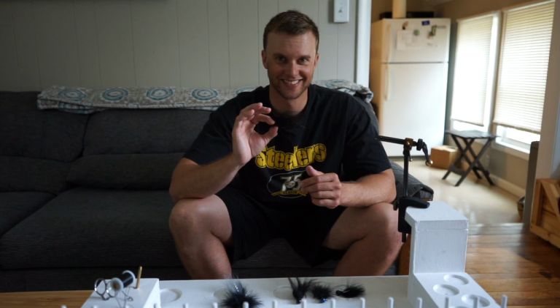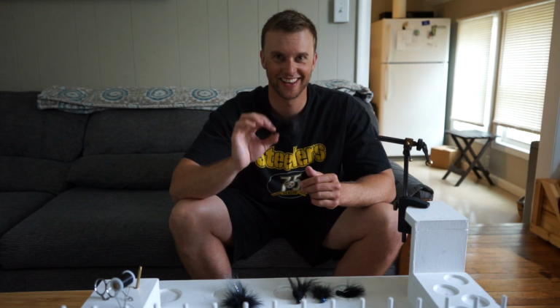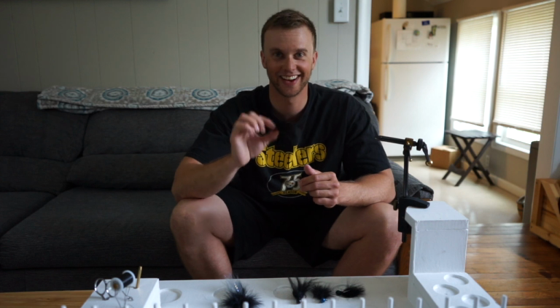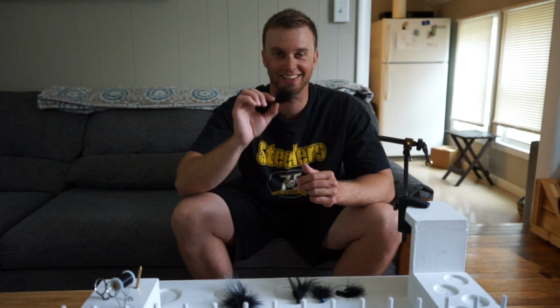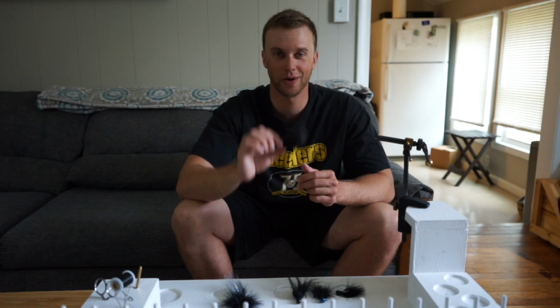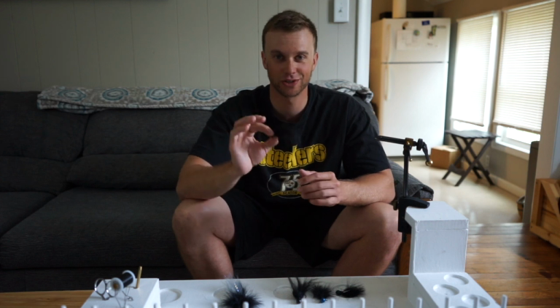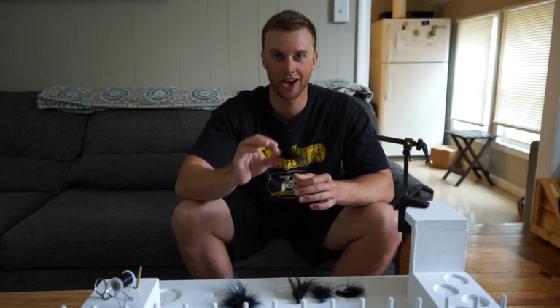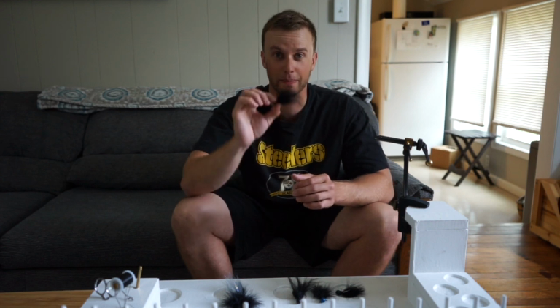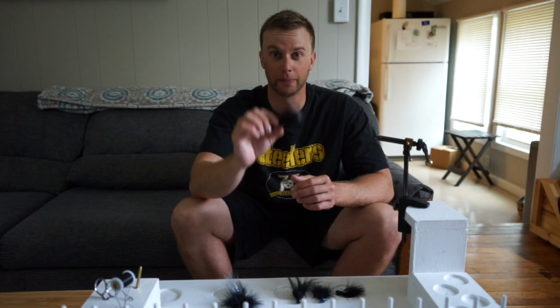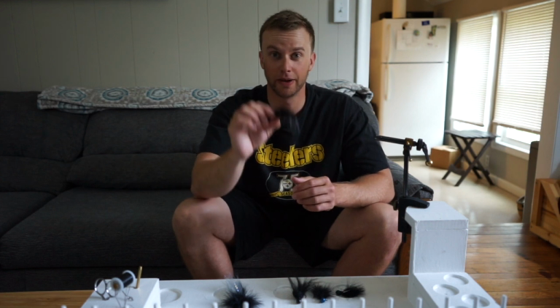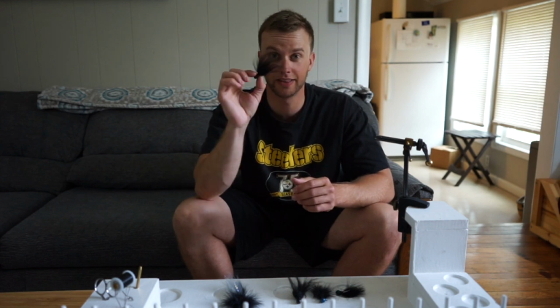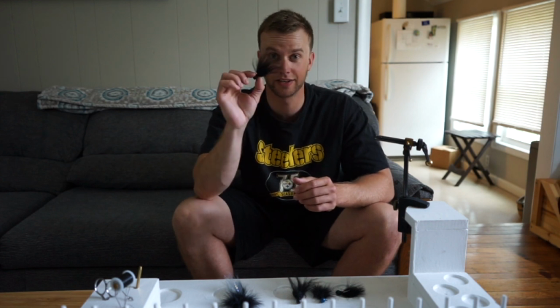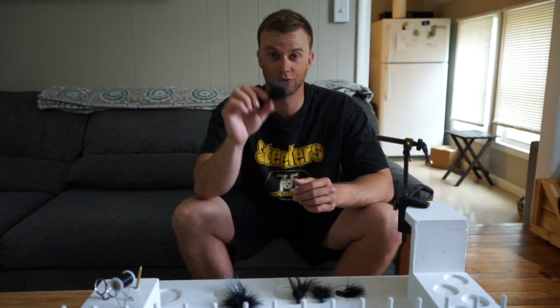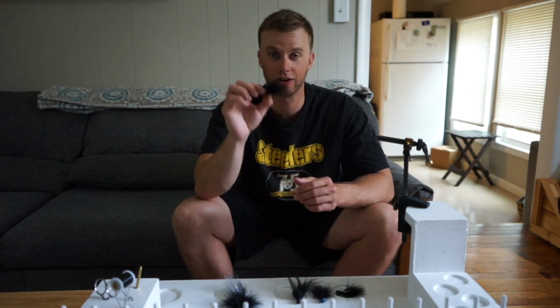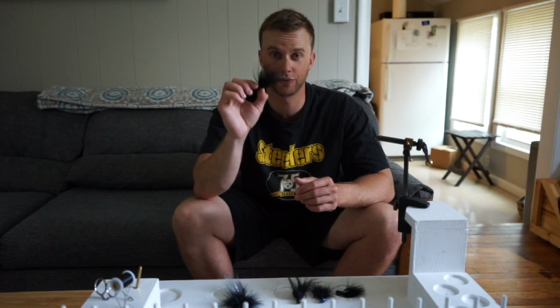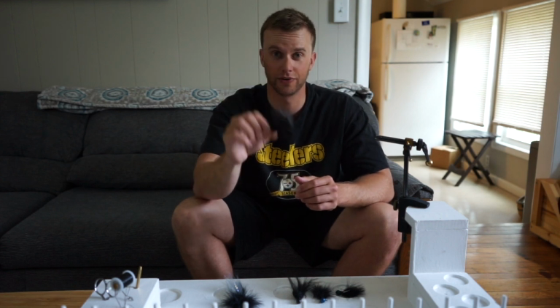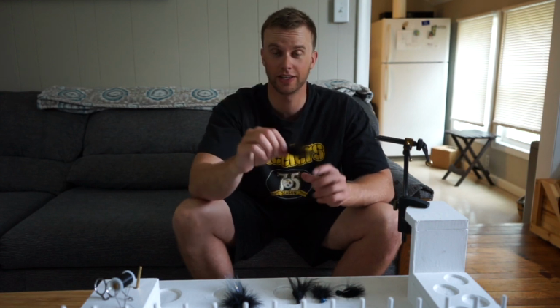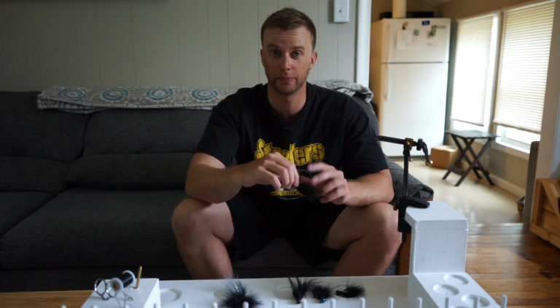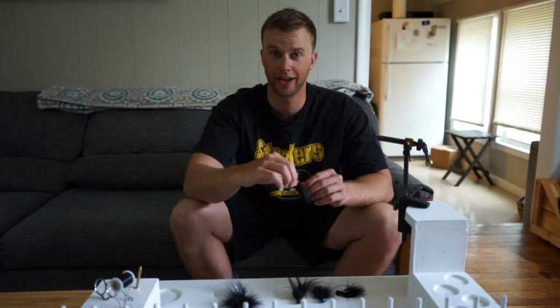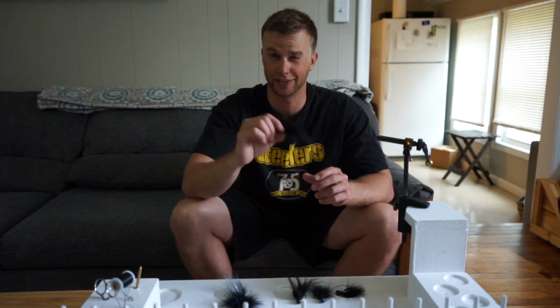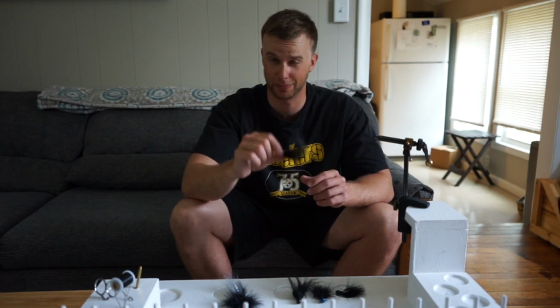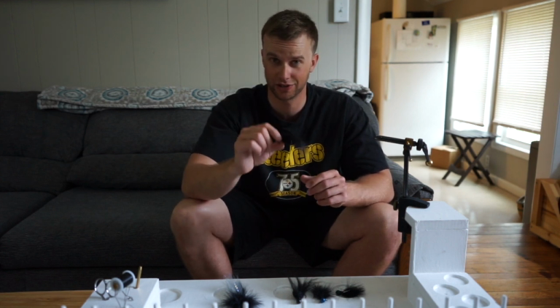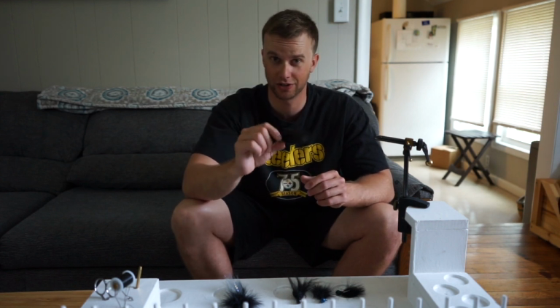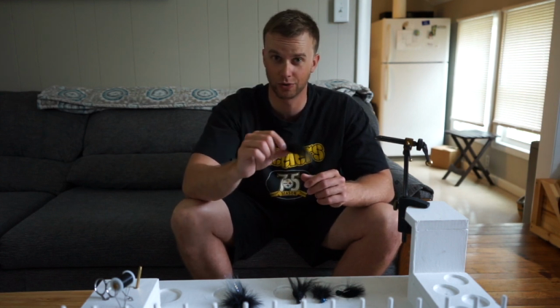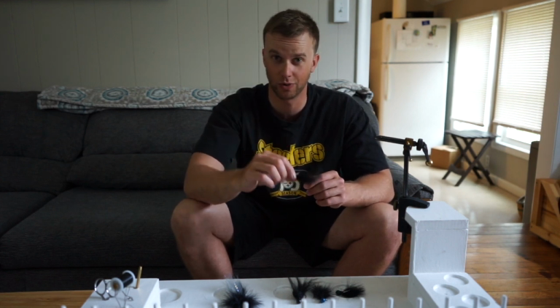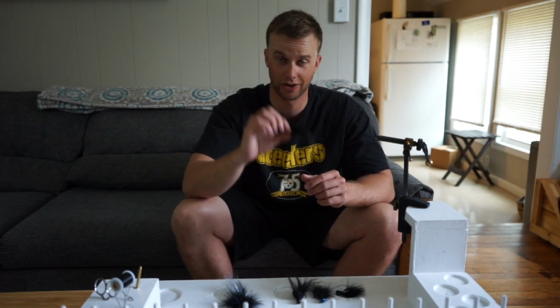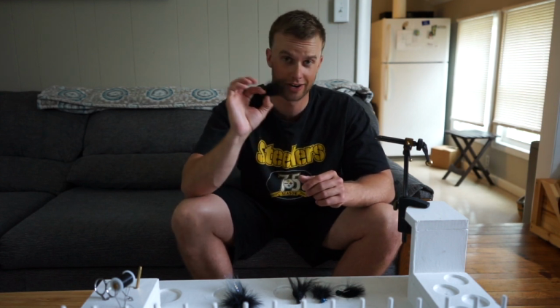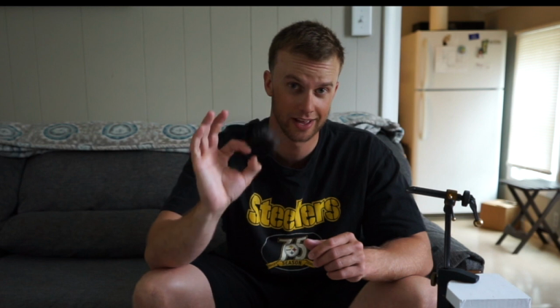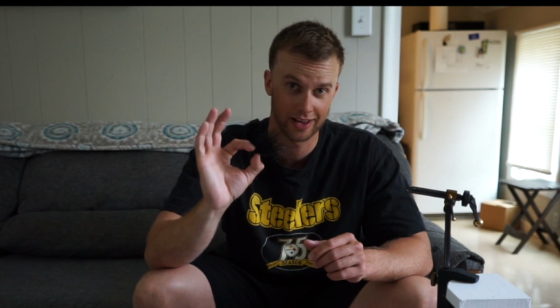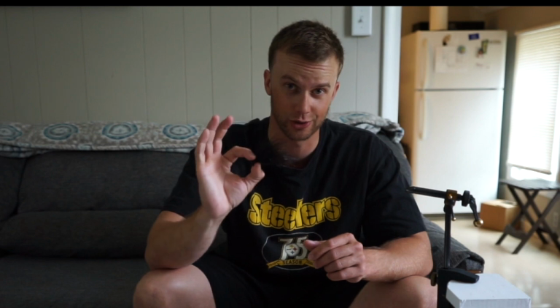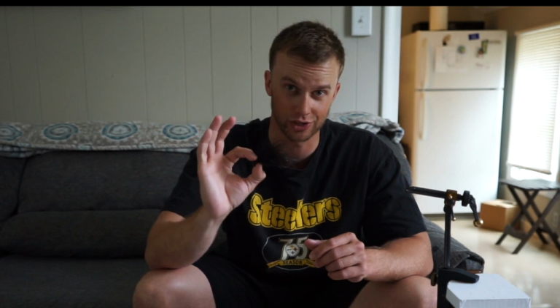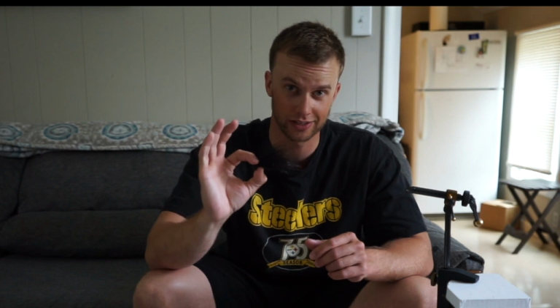Hey guys, today I want to show you how to make a bait that is great for finicky bass, especially in cold water: hair jigs.